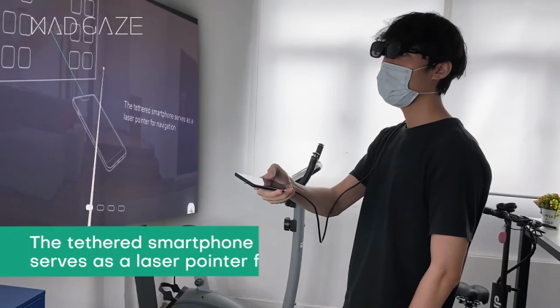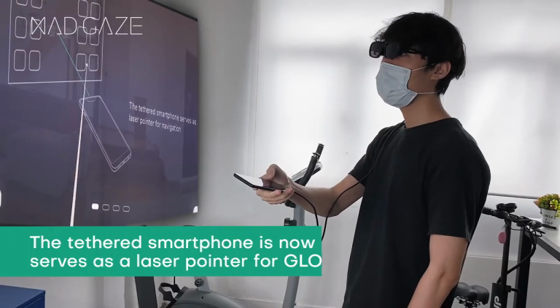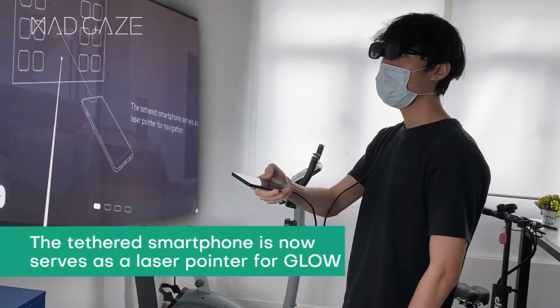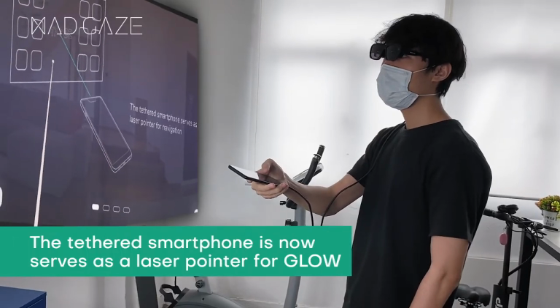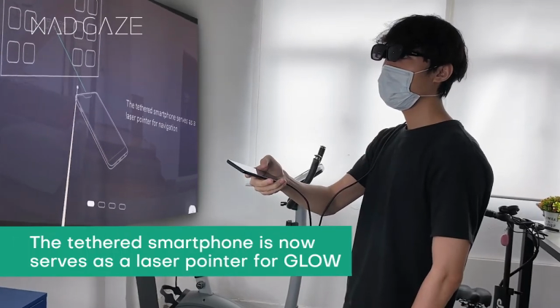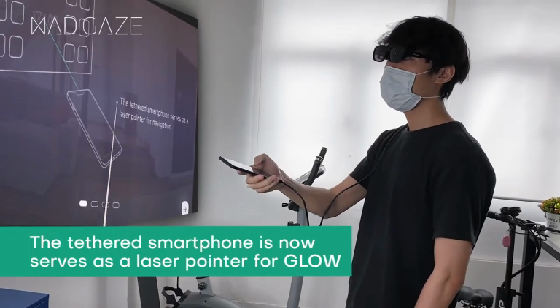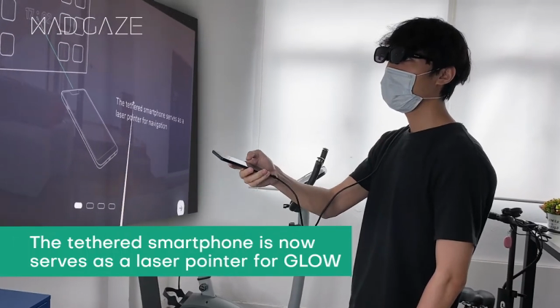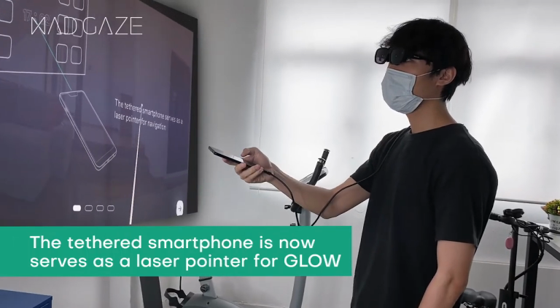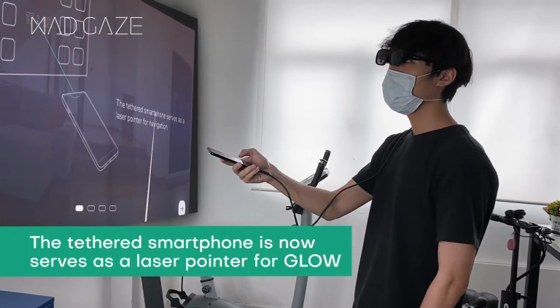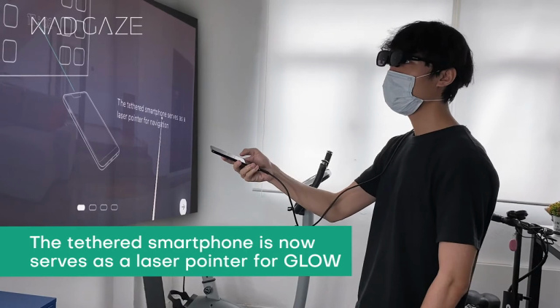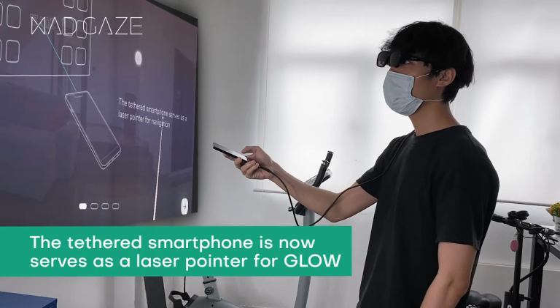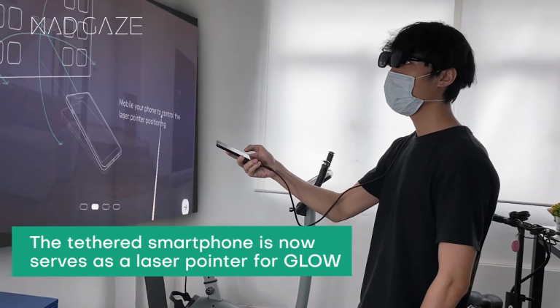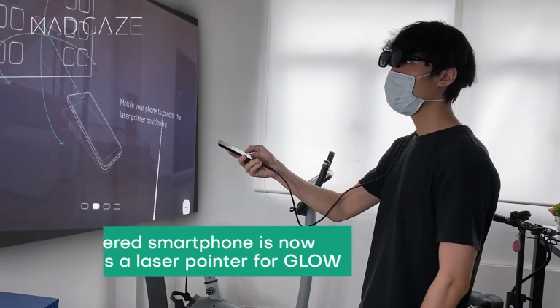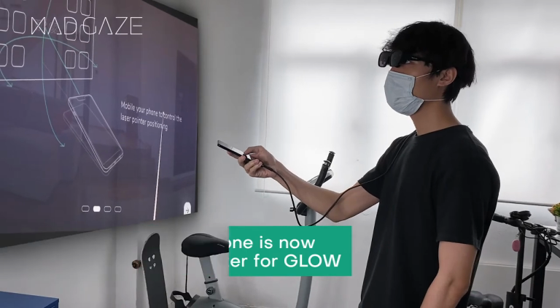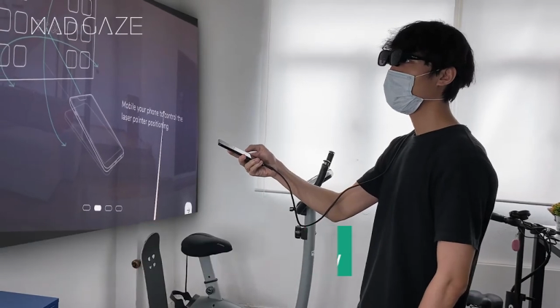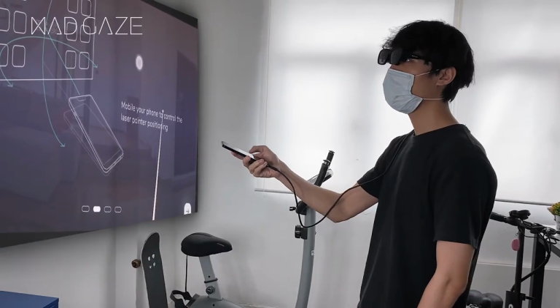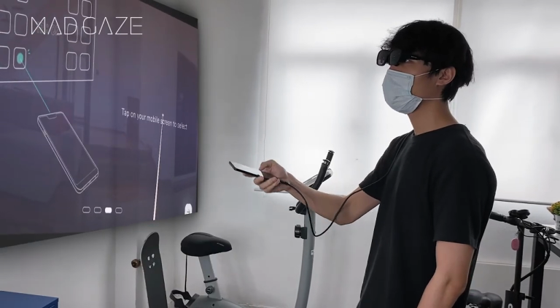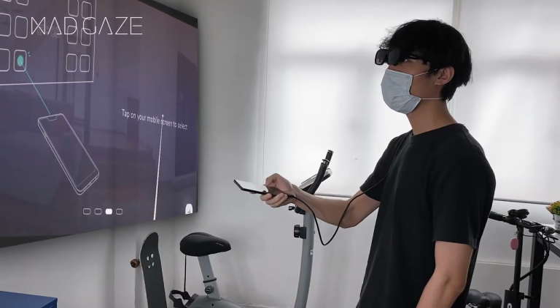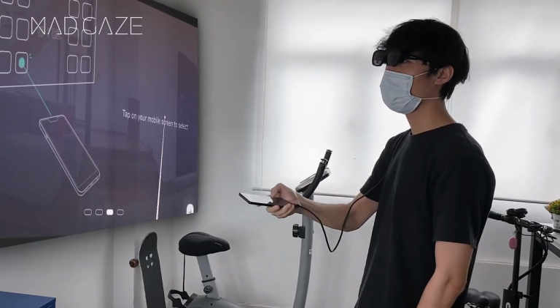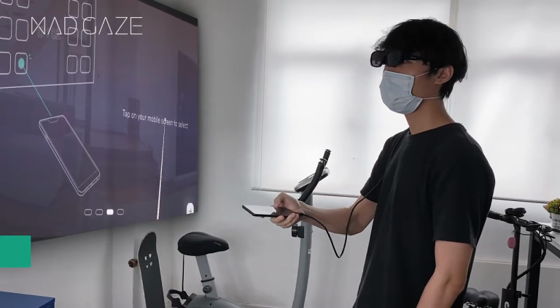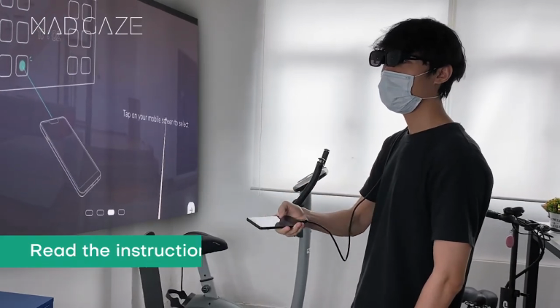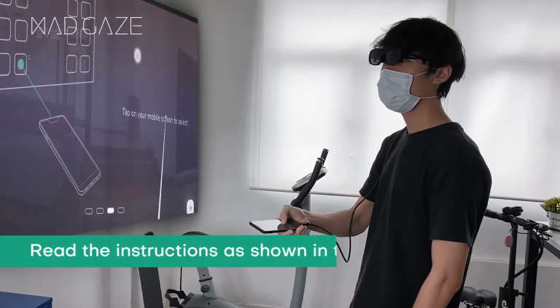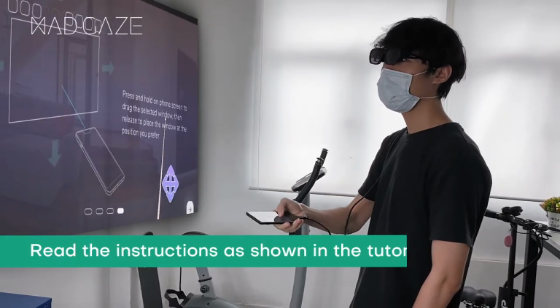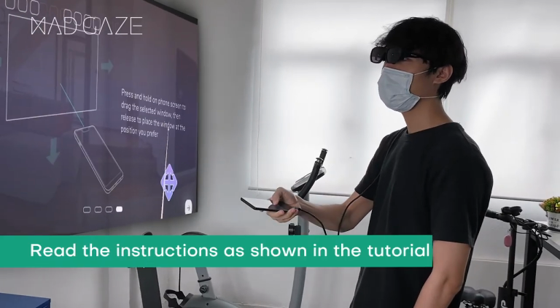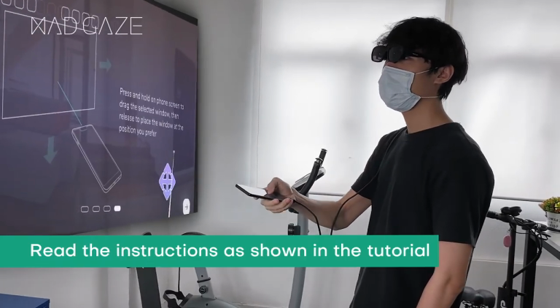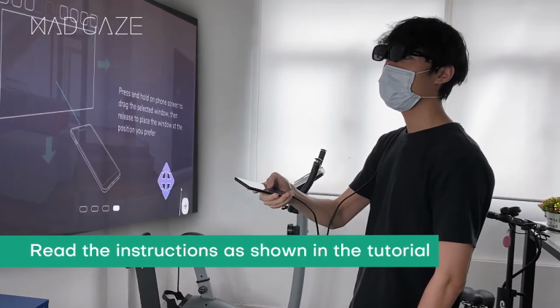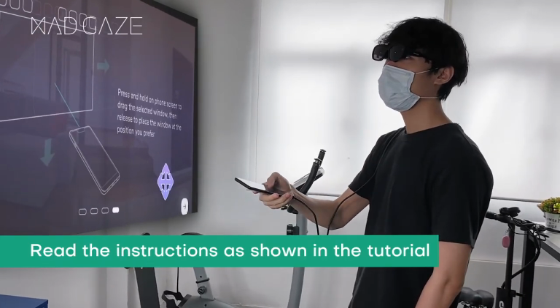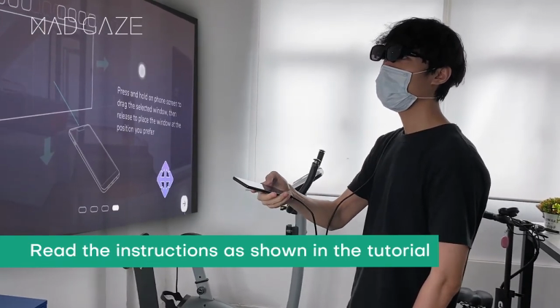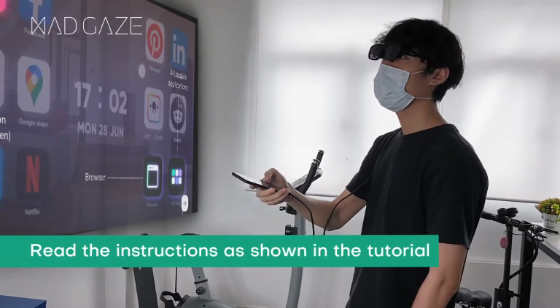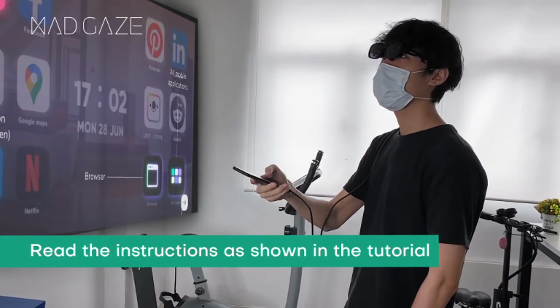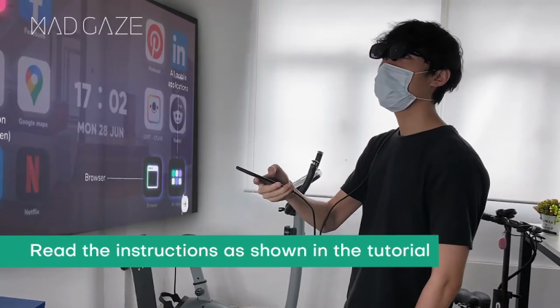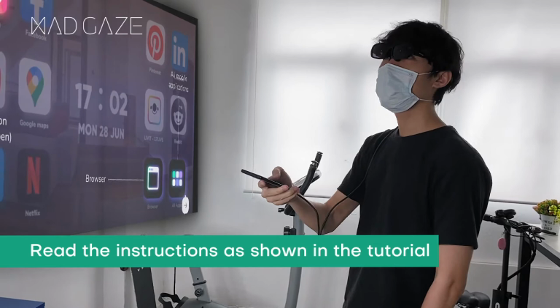The tethered smartphone now serves as a laser pointer for Glow and Glow Plus. Read the instructions as shown in the tutorial.